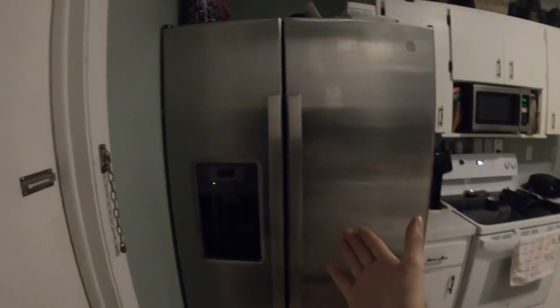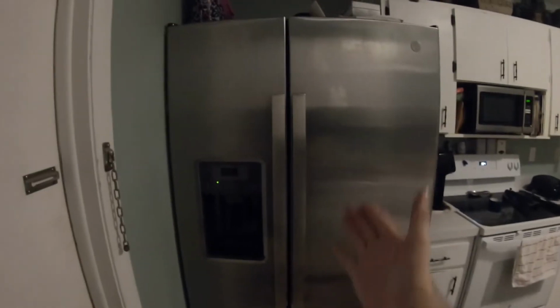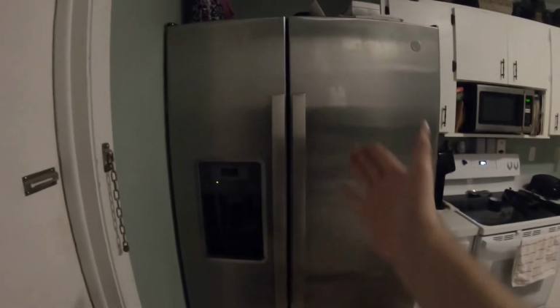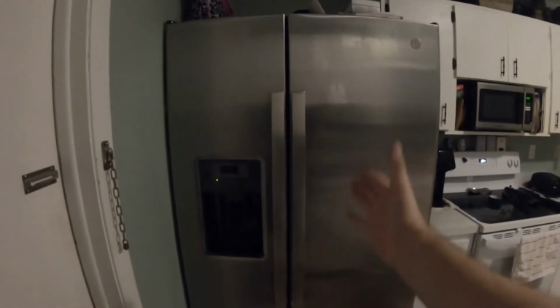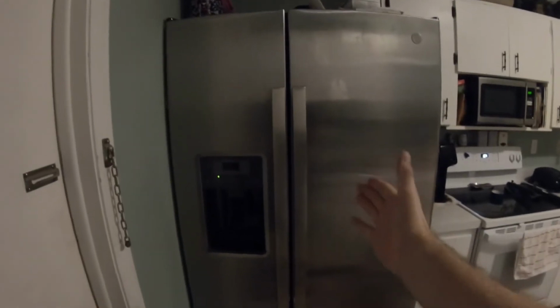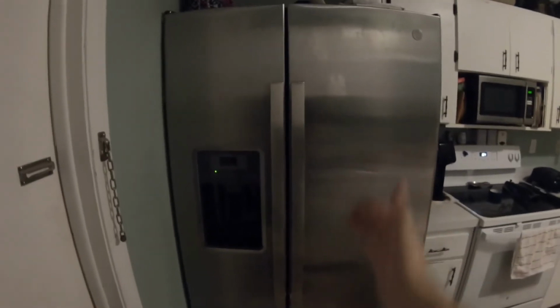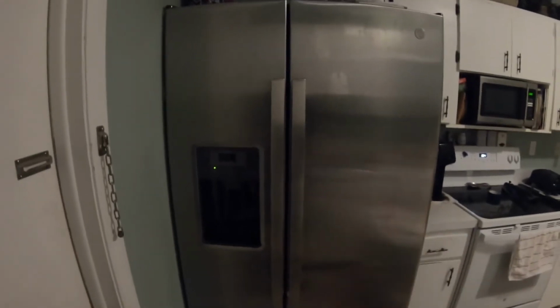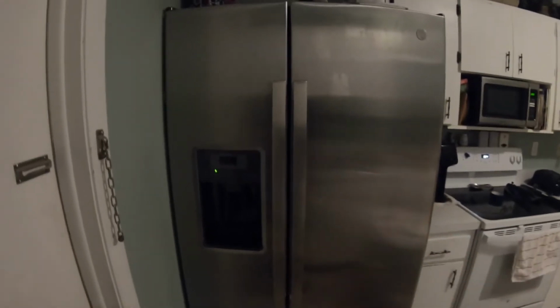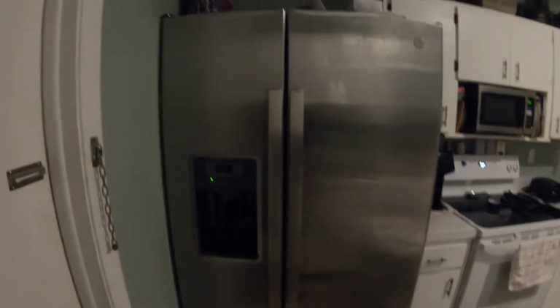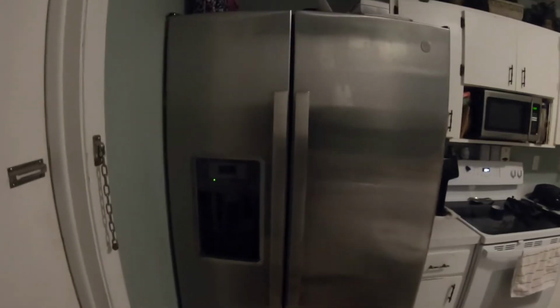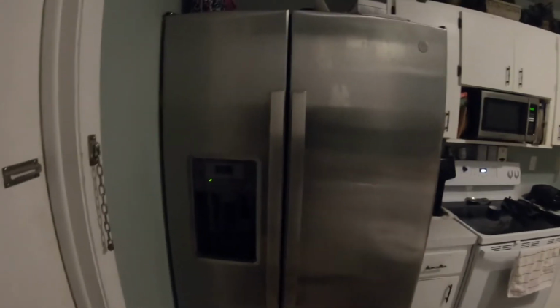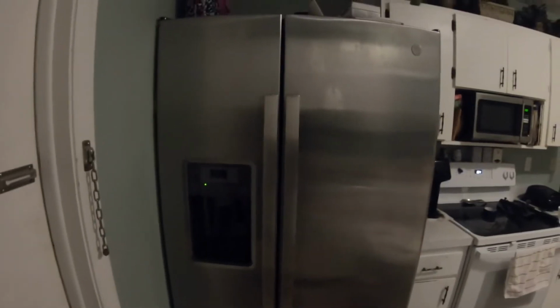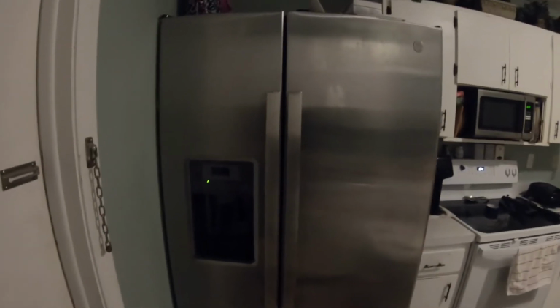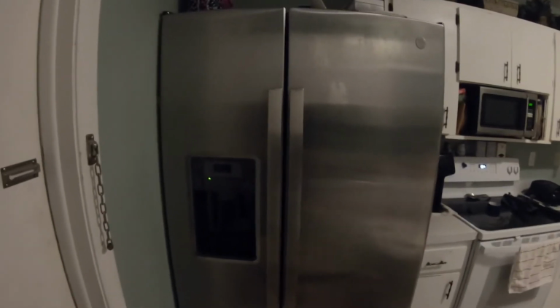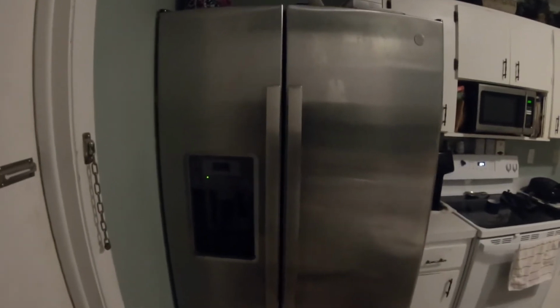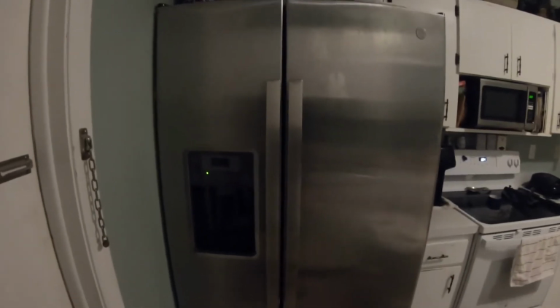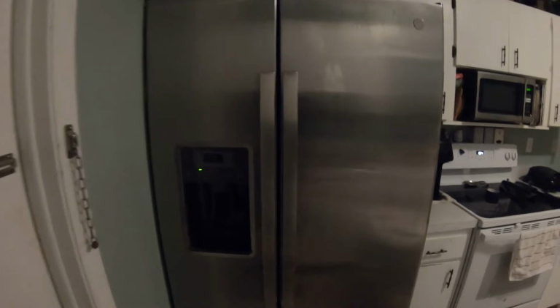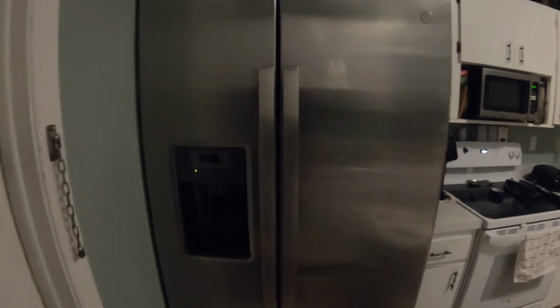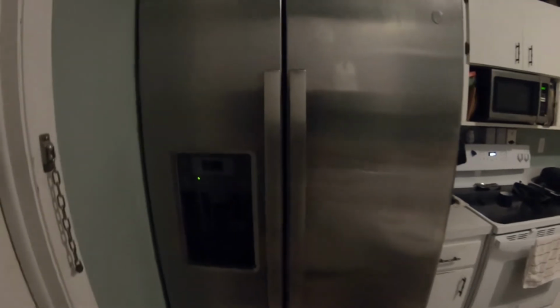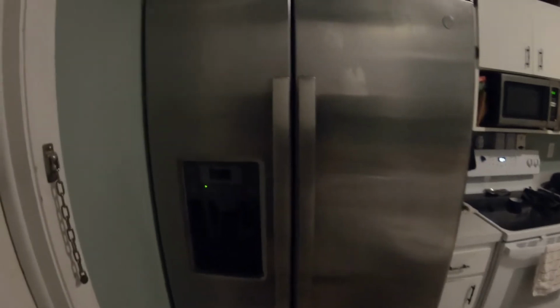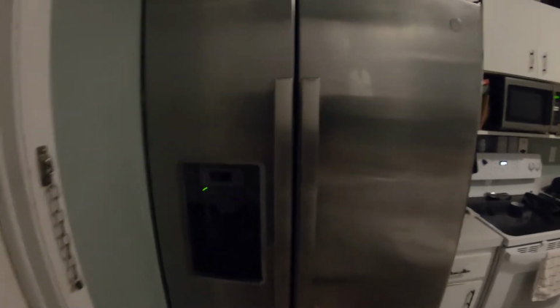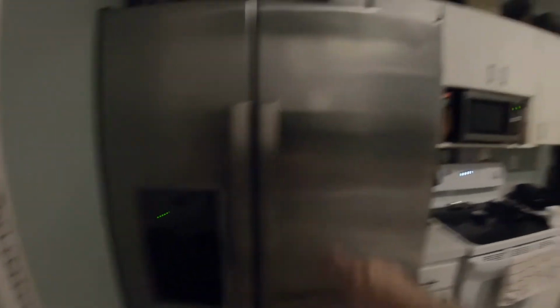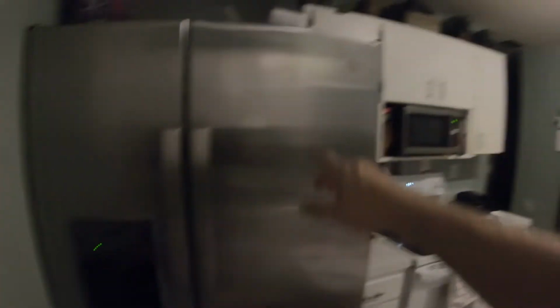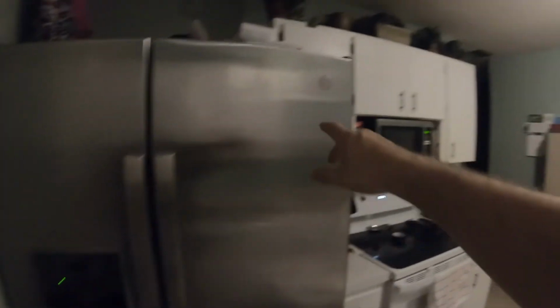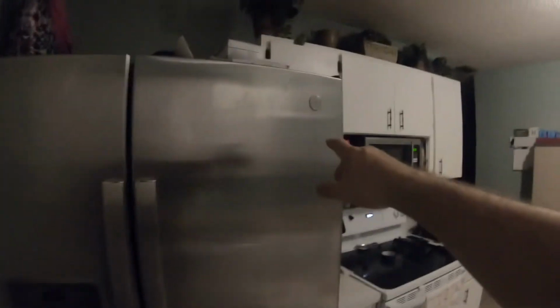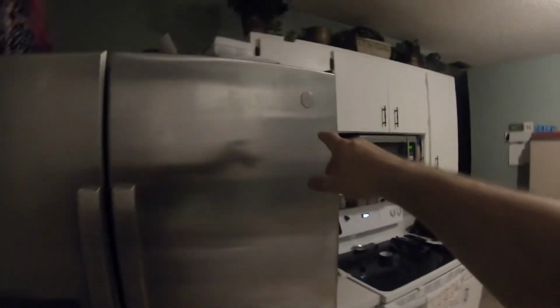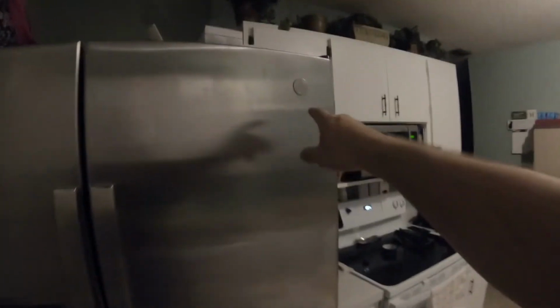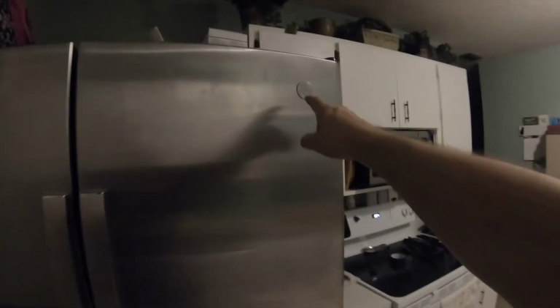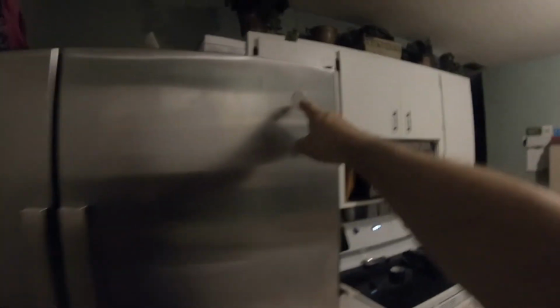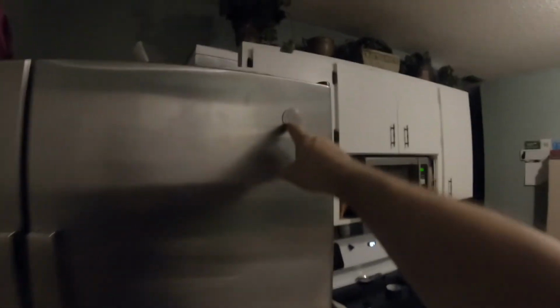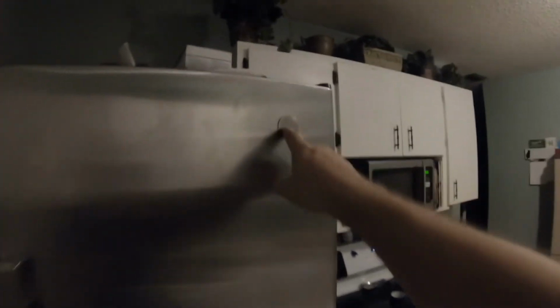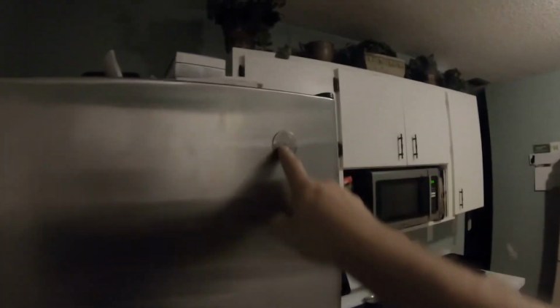Here is our side-by-side refrigerator. The brand is a GE.